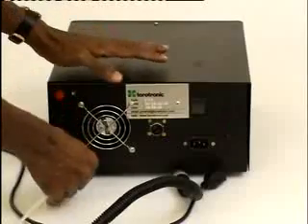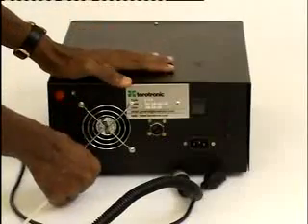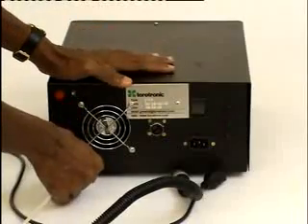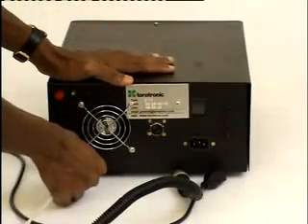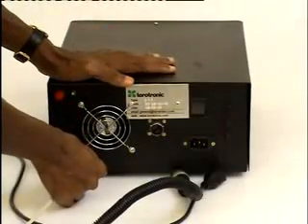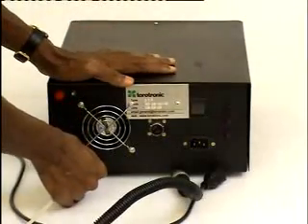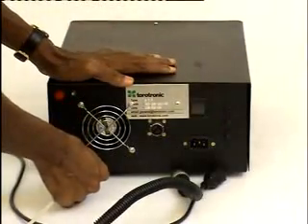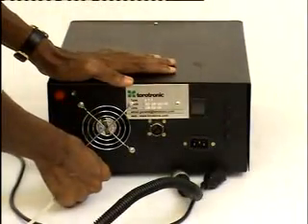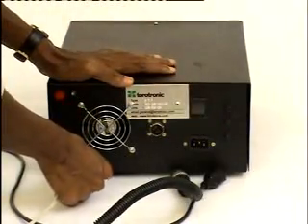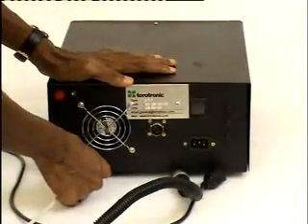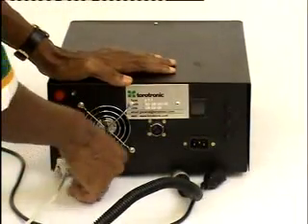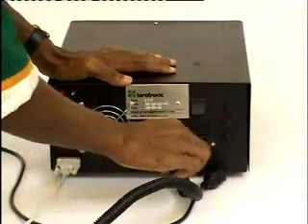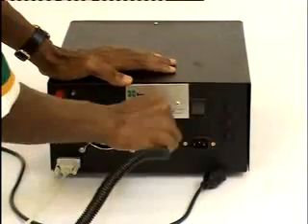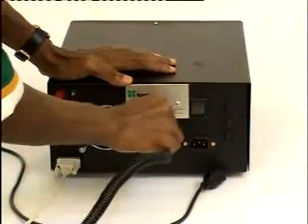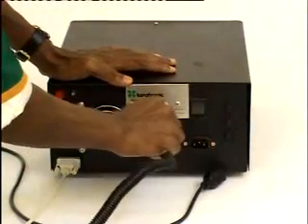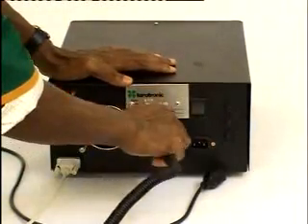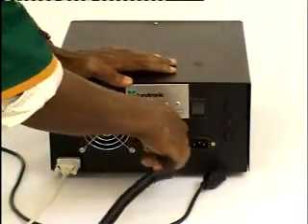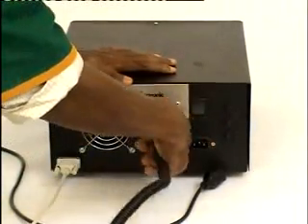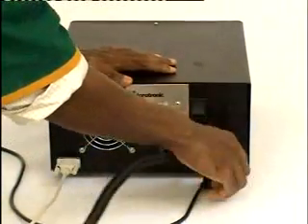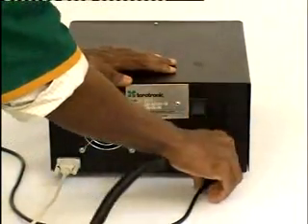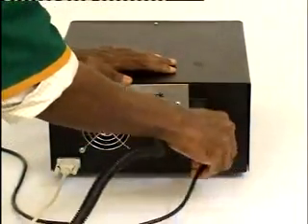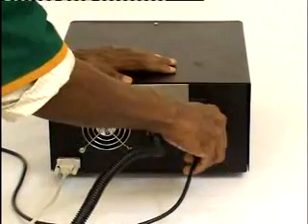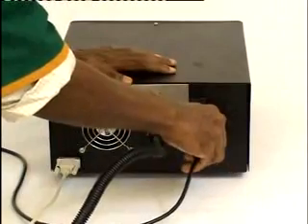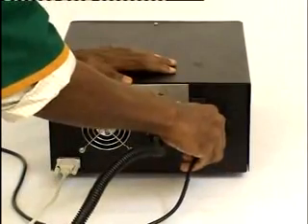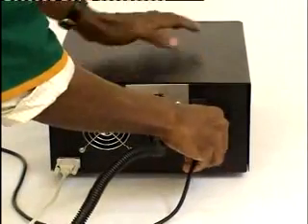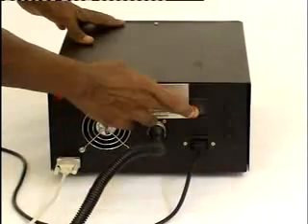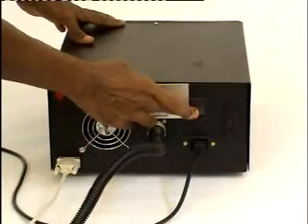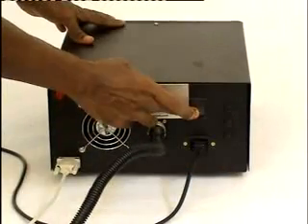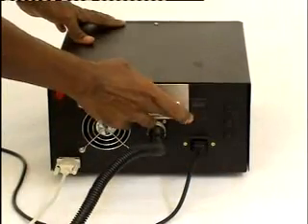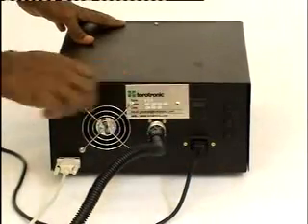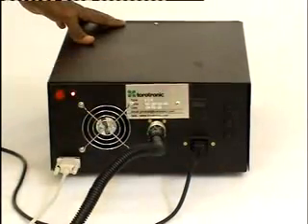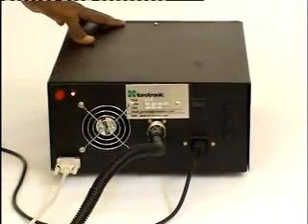Connecting the RS-232 cable, the test jig, the power cord, and turning on the power switch.